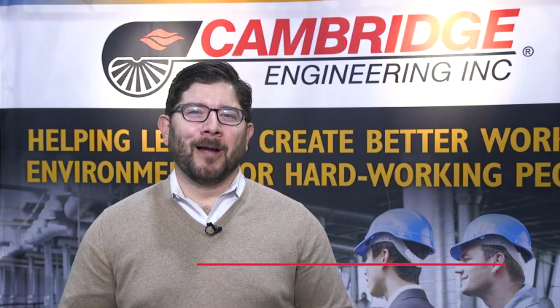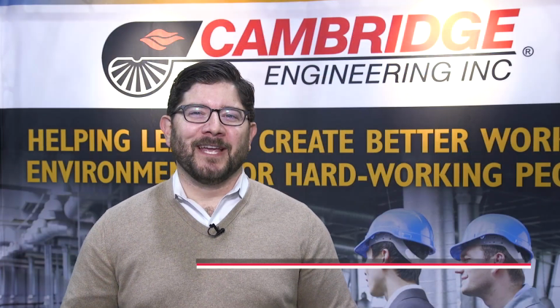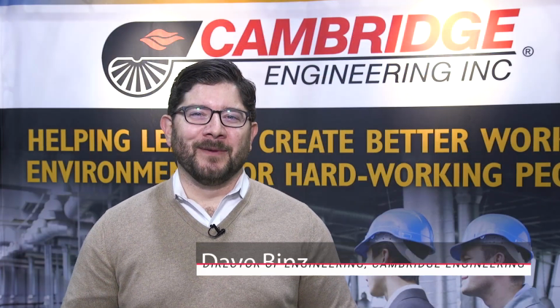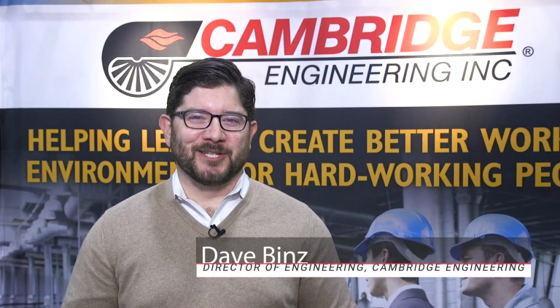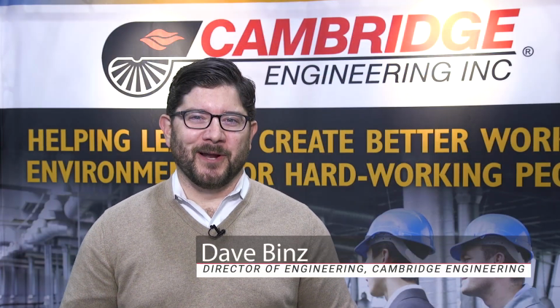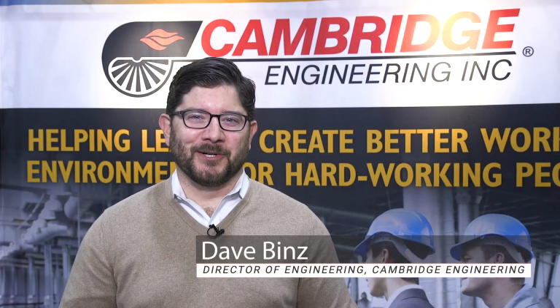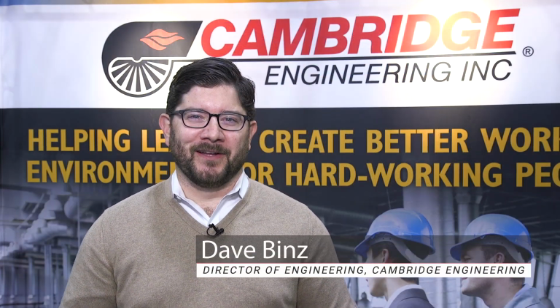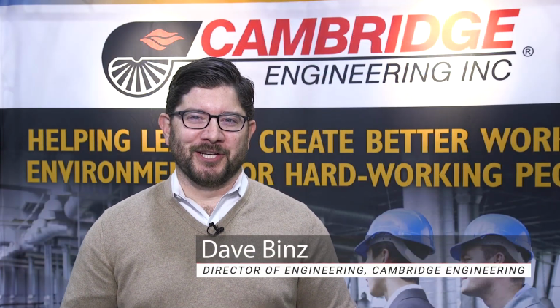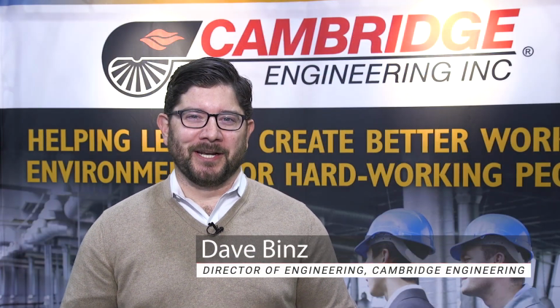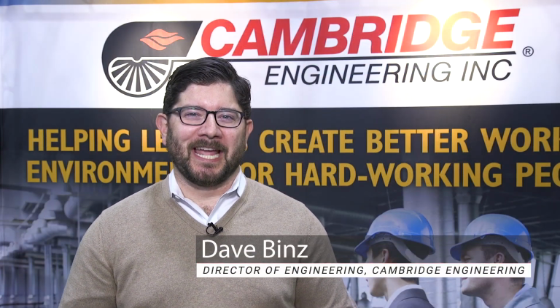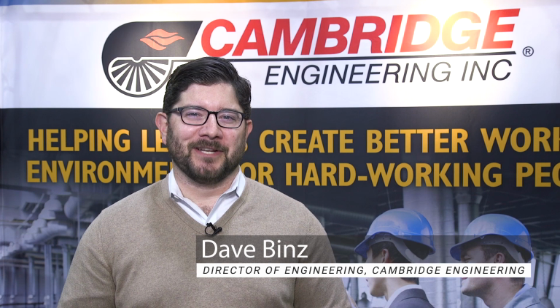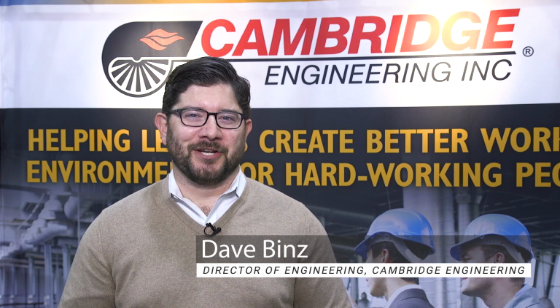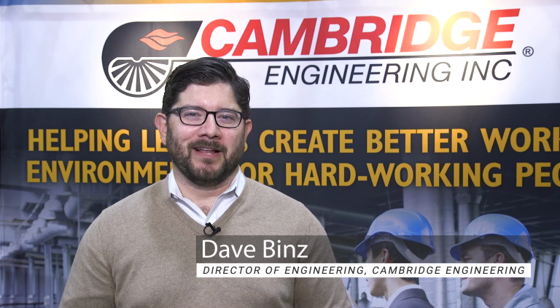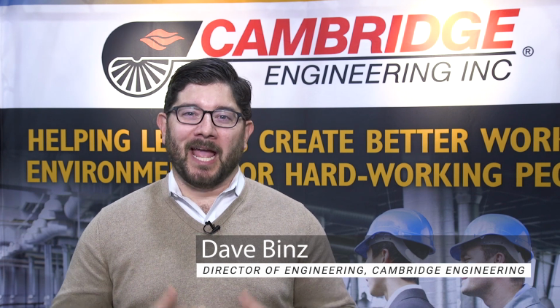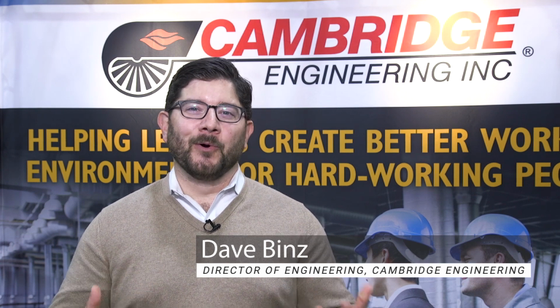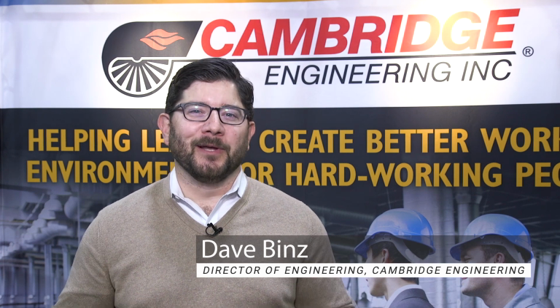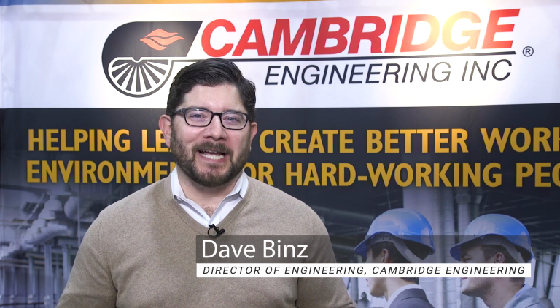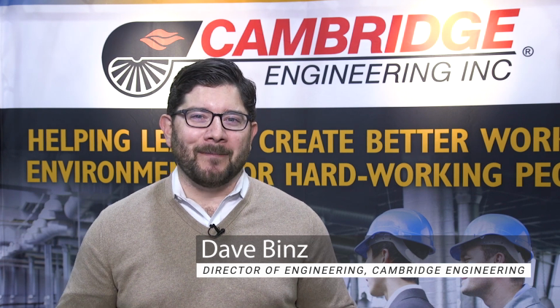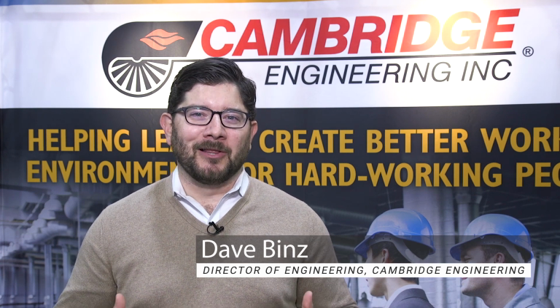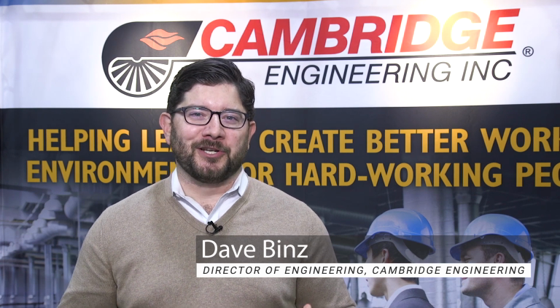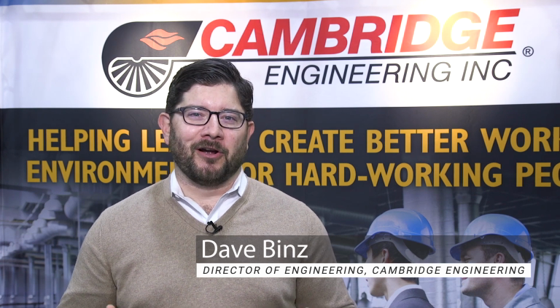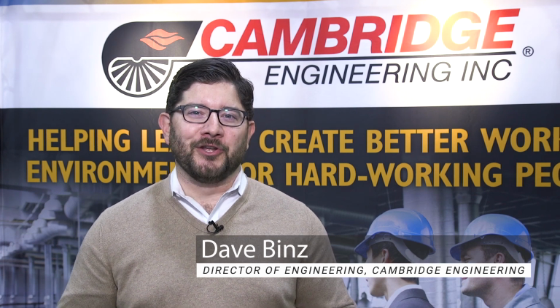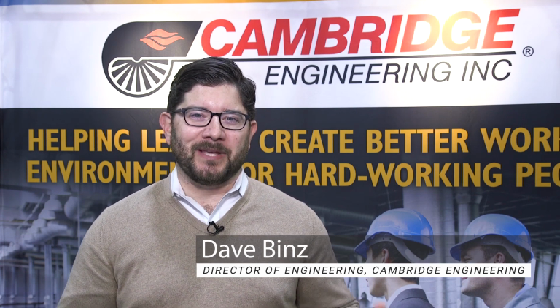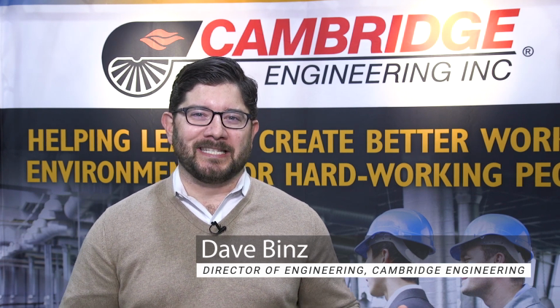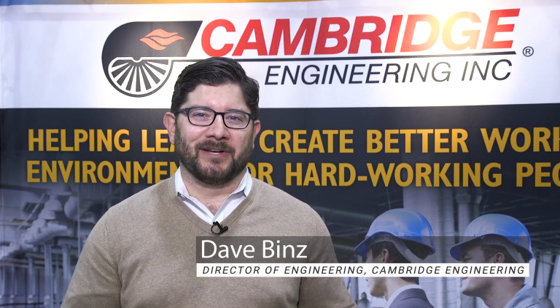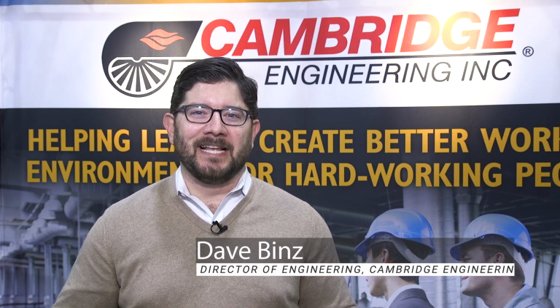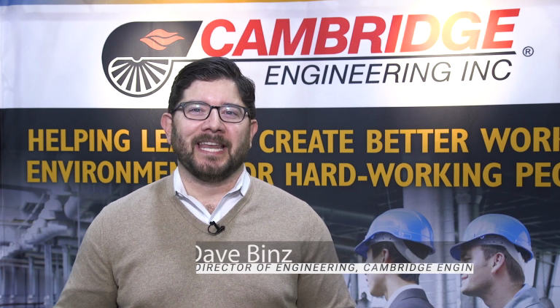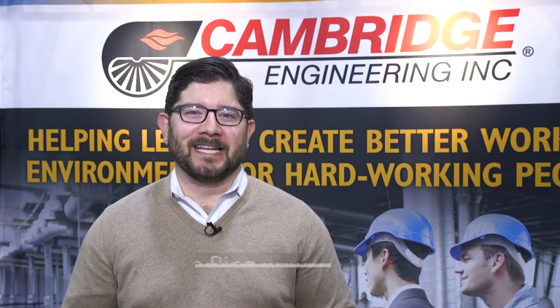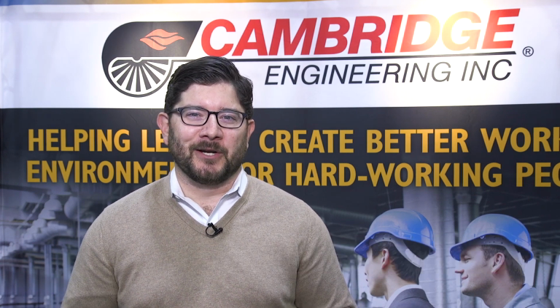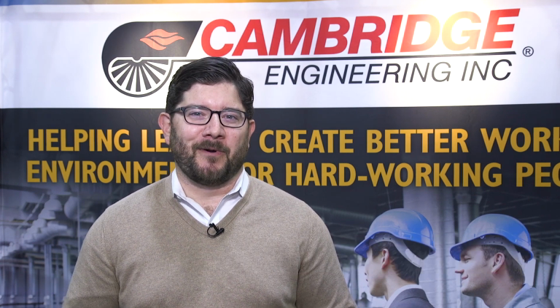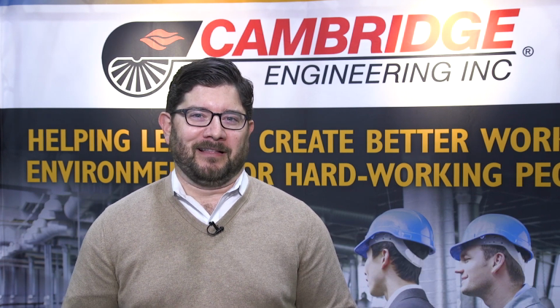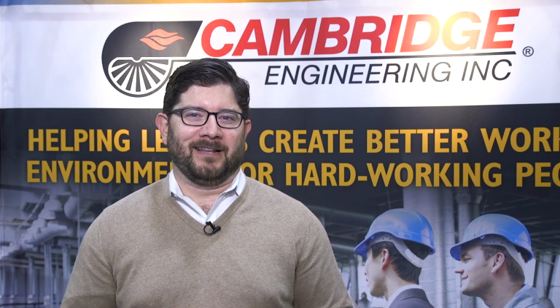Hi, I'm Dave Bins, Director of Engineering at Cambridge Engineering, and we're really excited about launching our new E-Series and E-Series product lines.